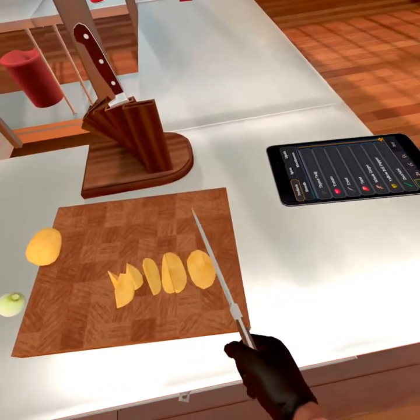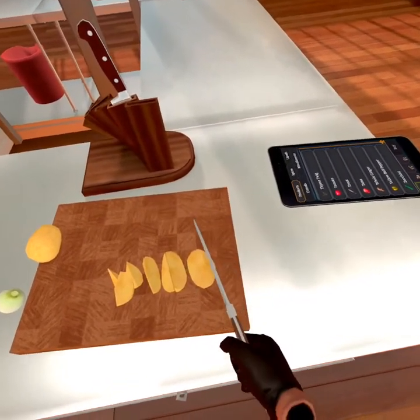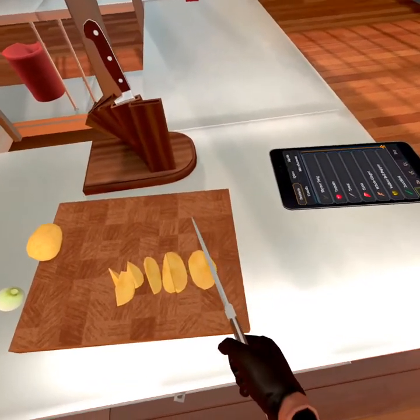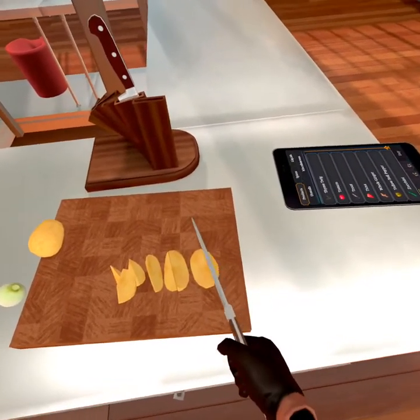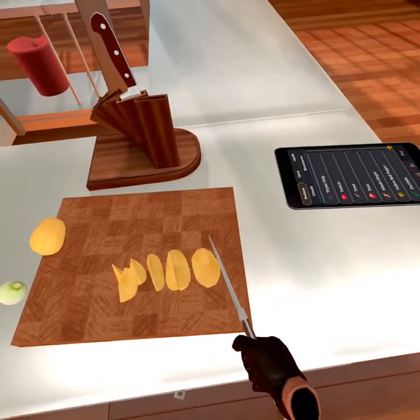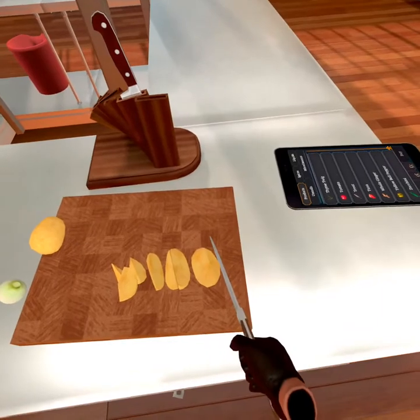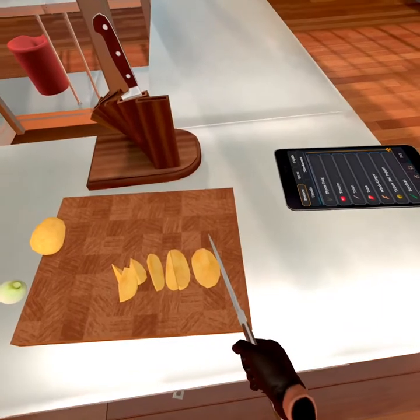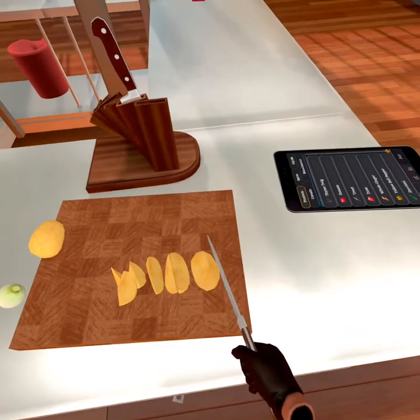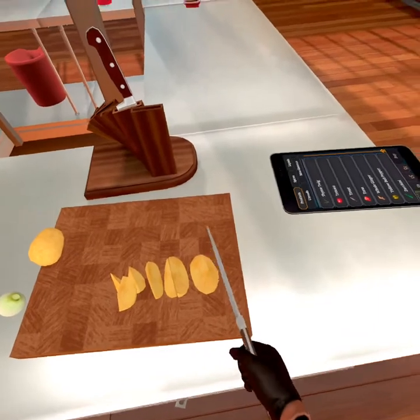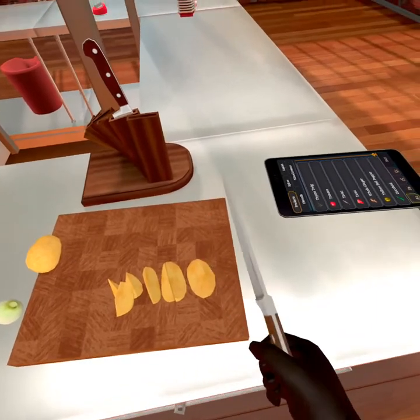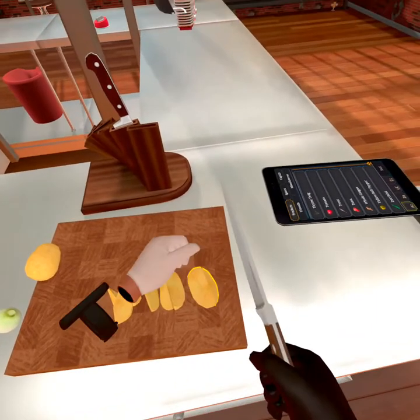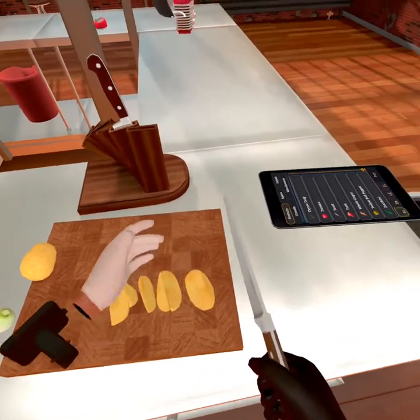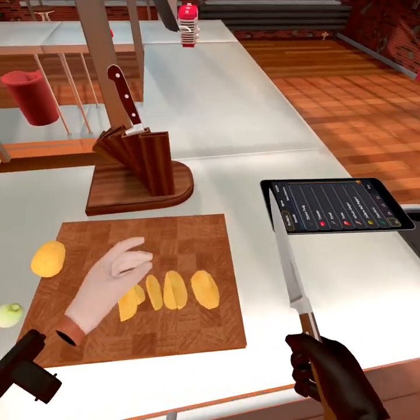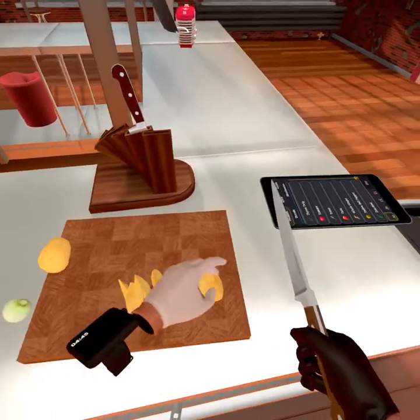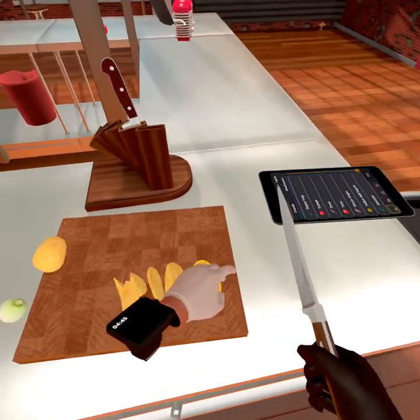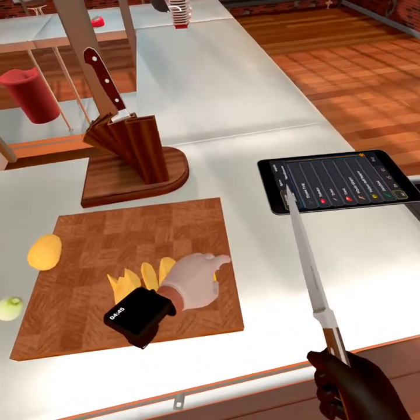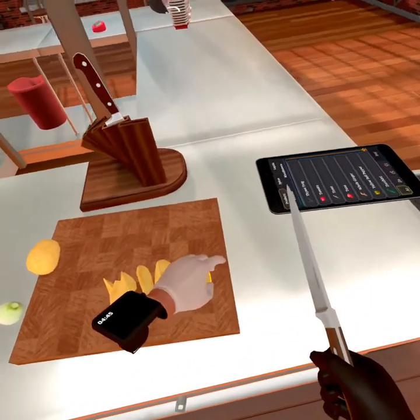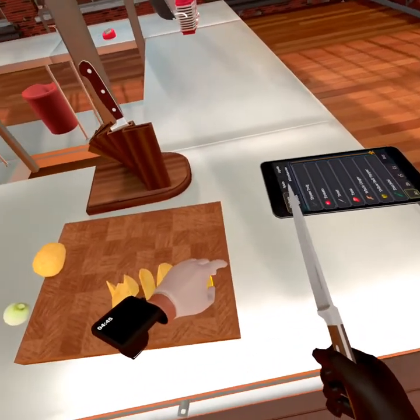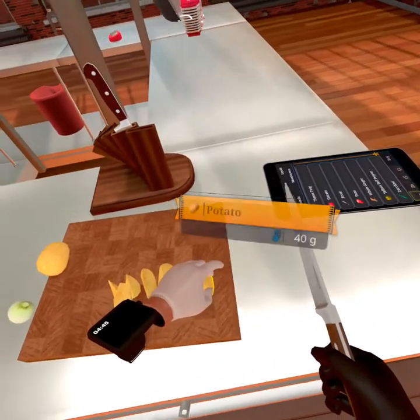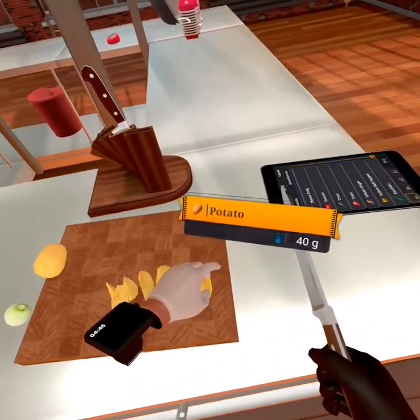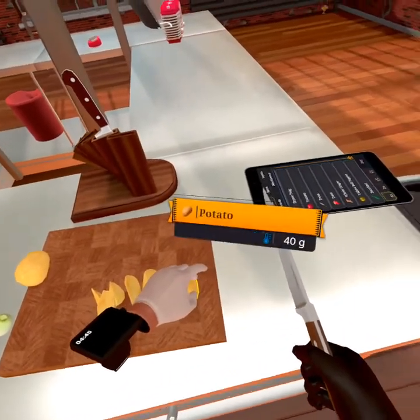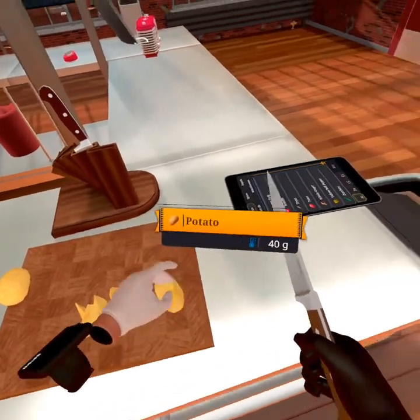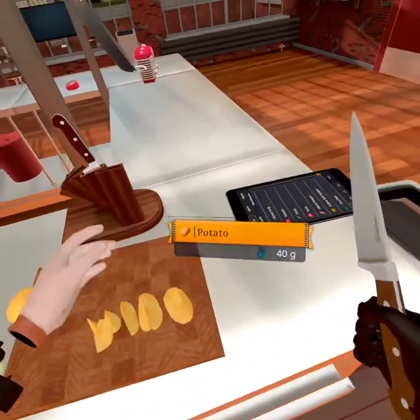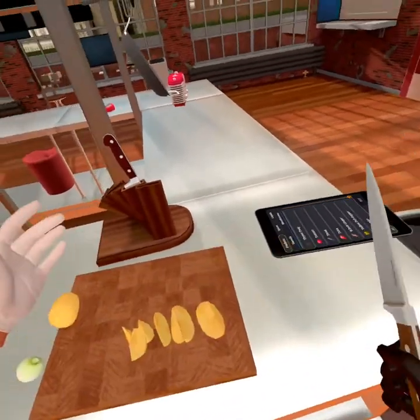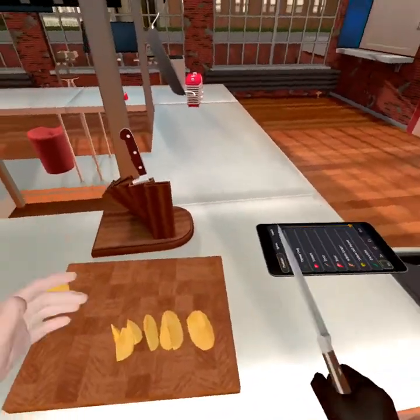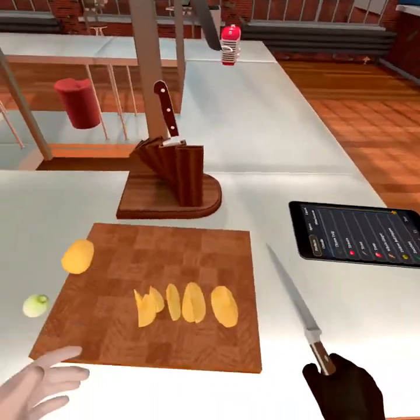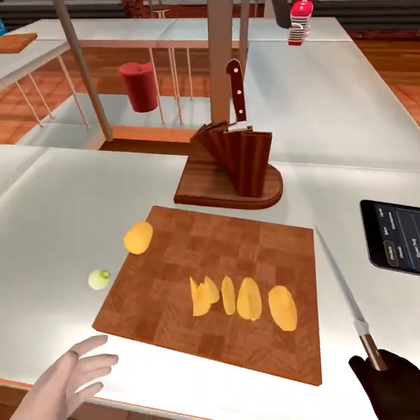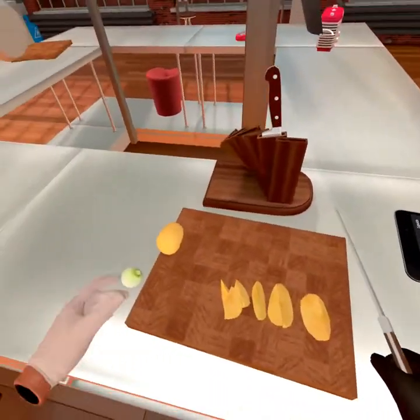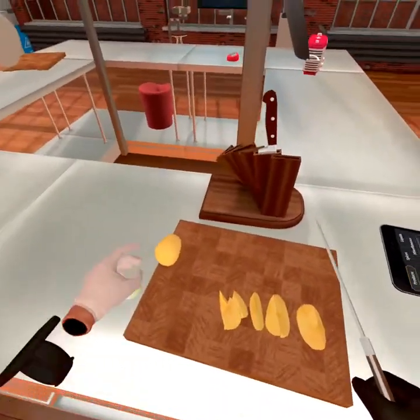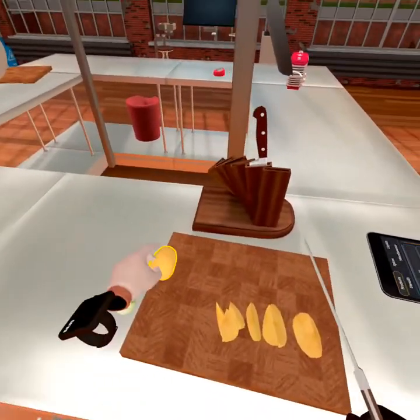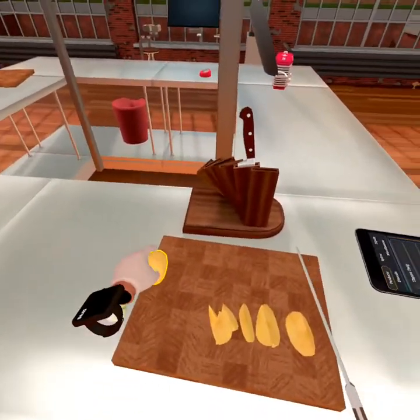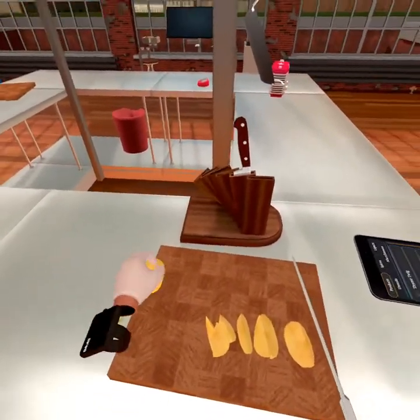It doesn't want me to cut it, that's cool. How many is that? 40 — that's good enough for me.